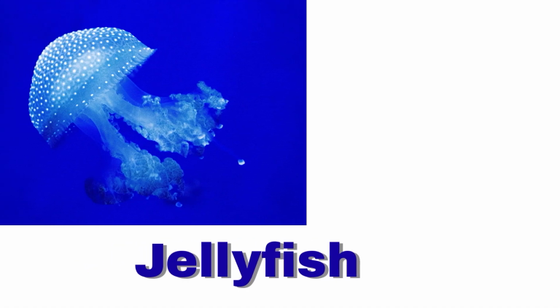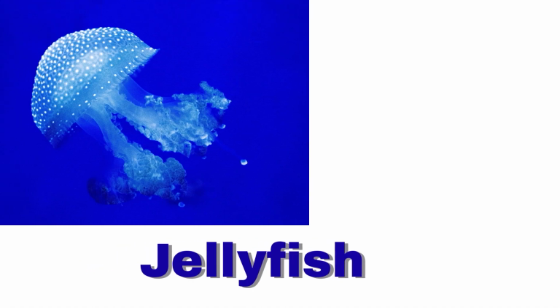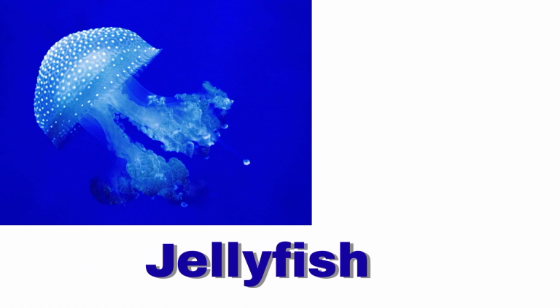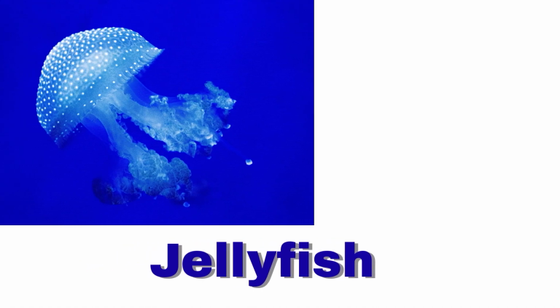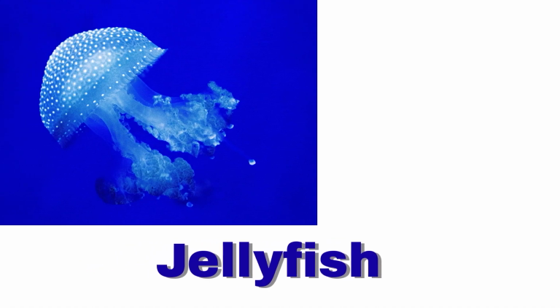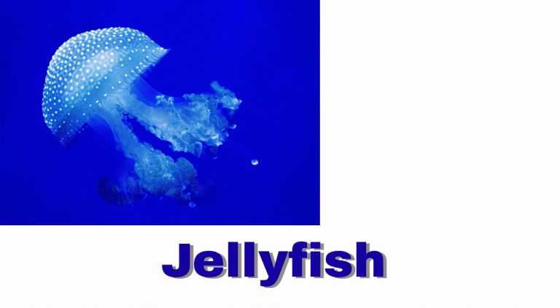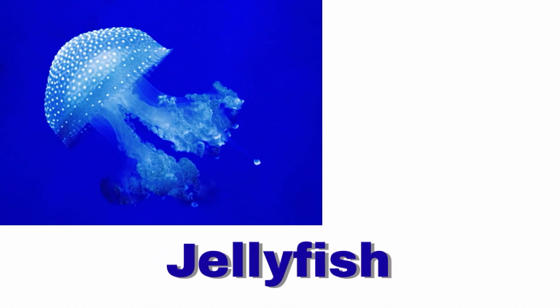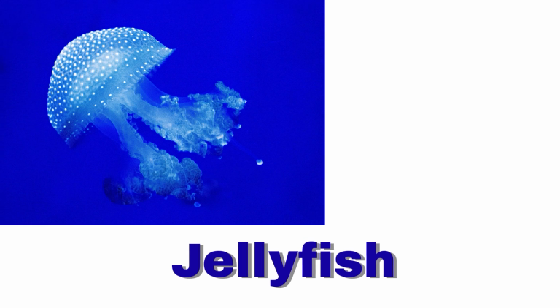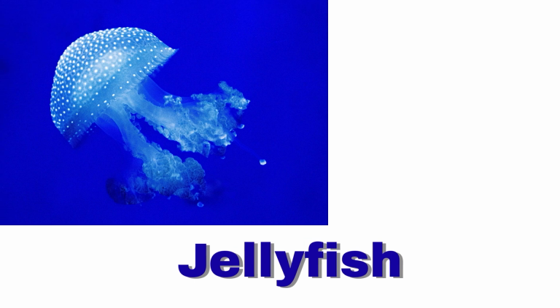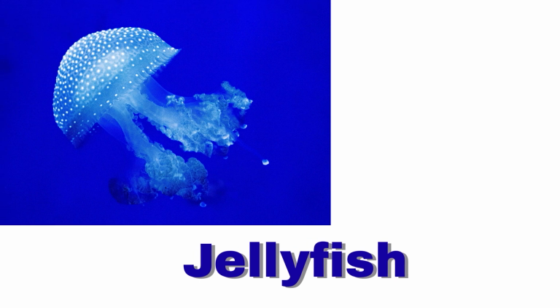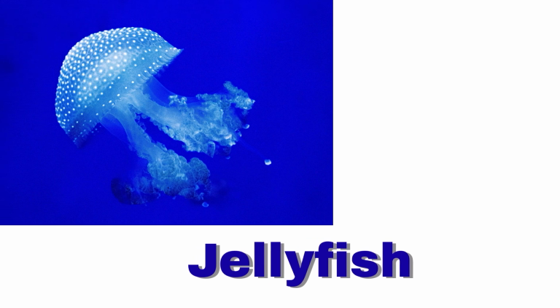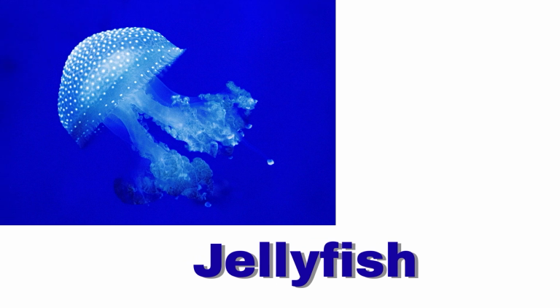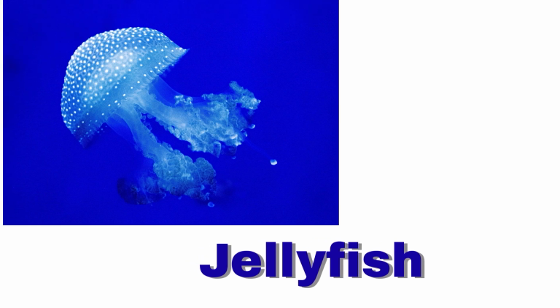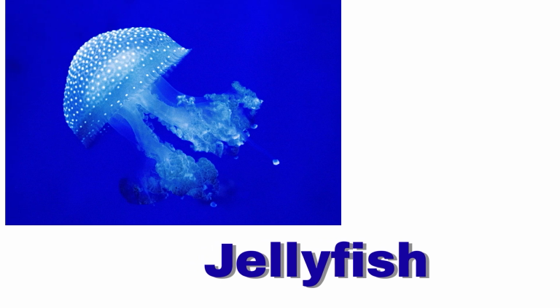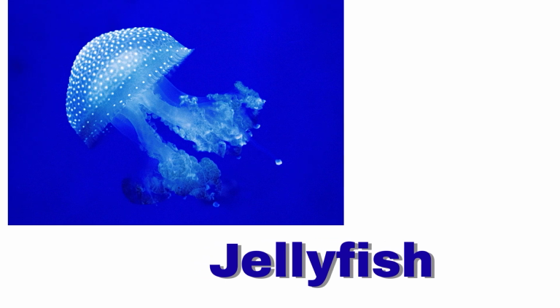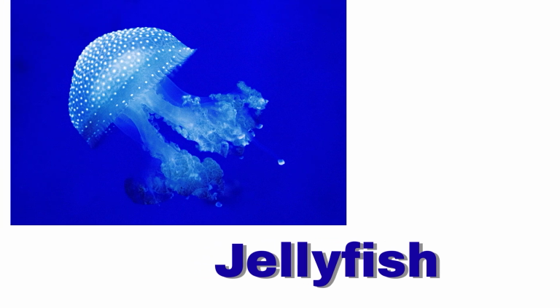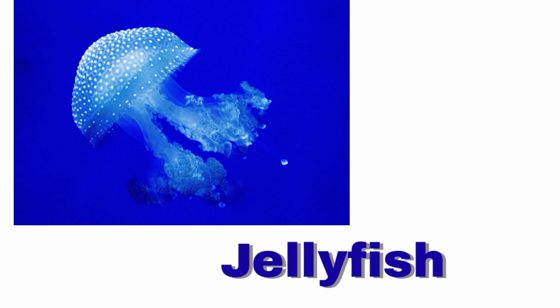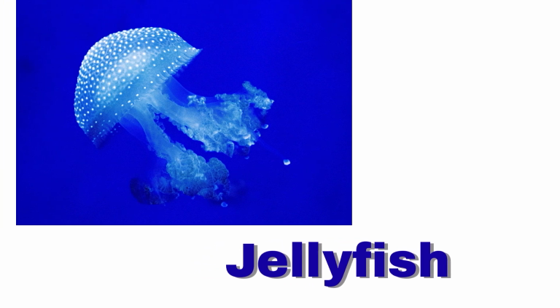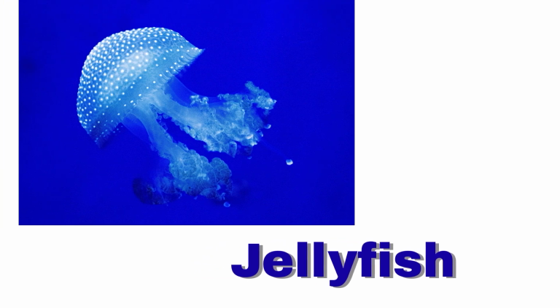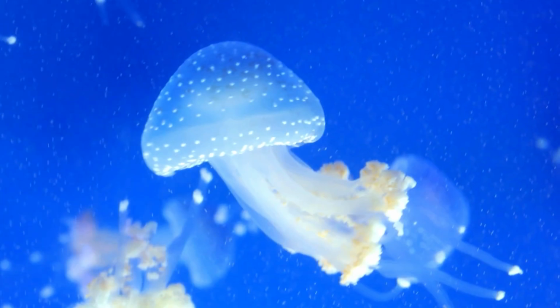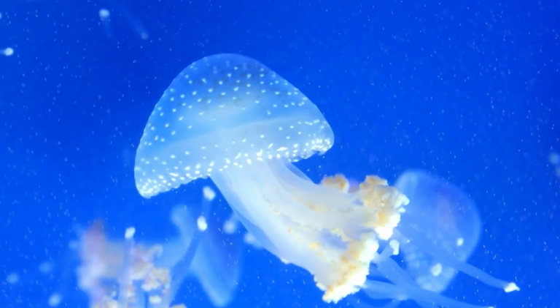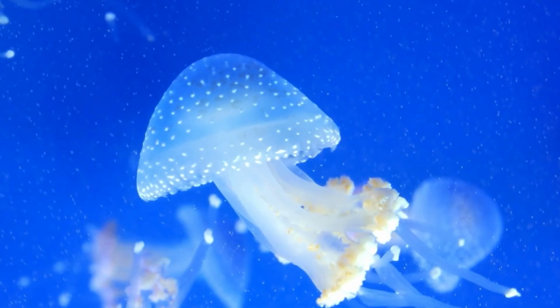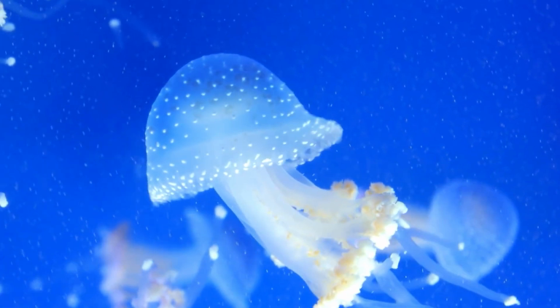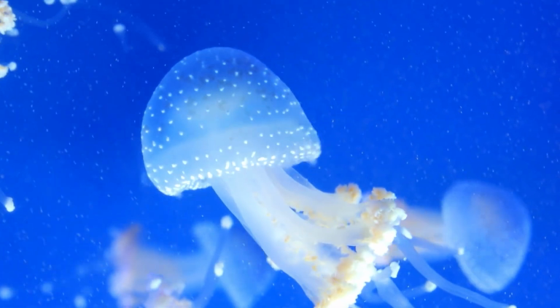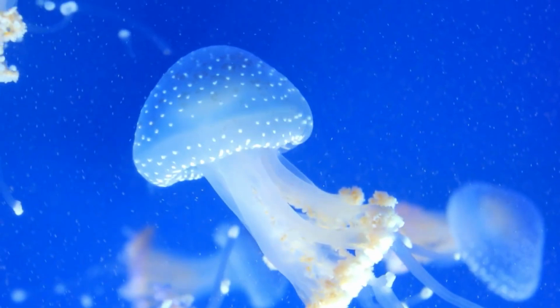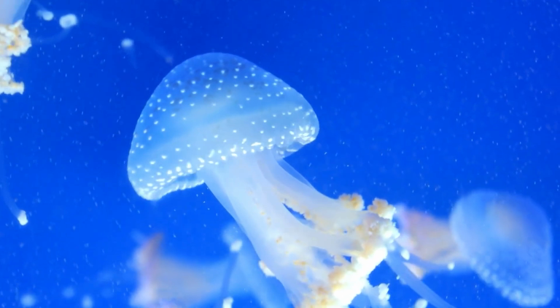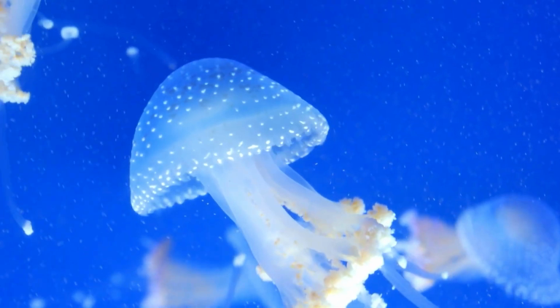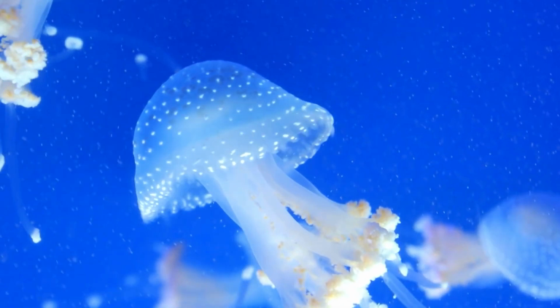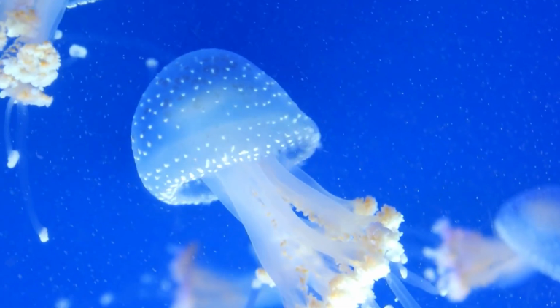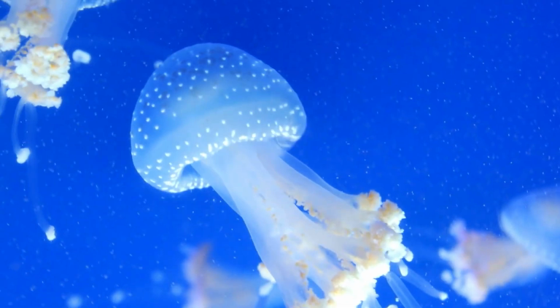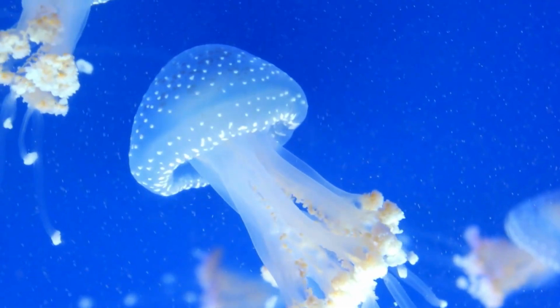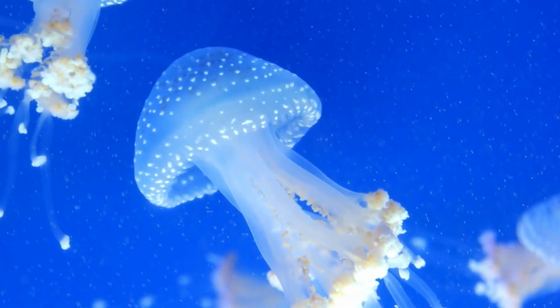Jellyfish. A jellyfish lives in the ocean. It looks like a floating umbrella.